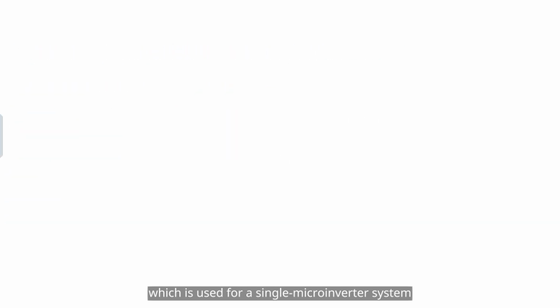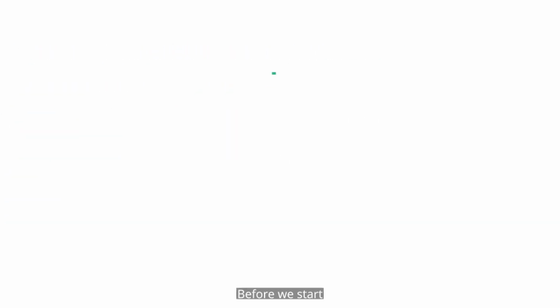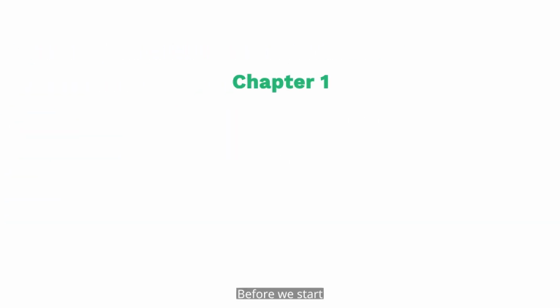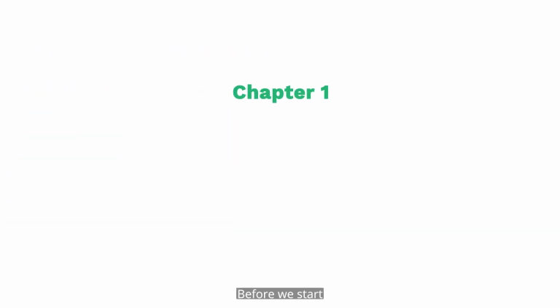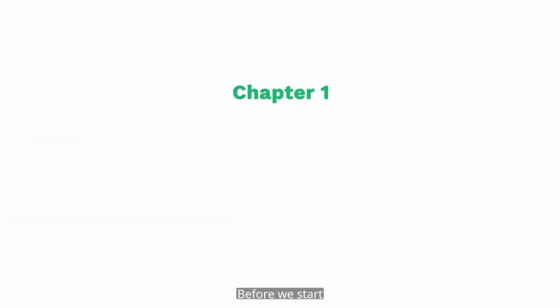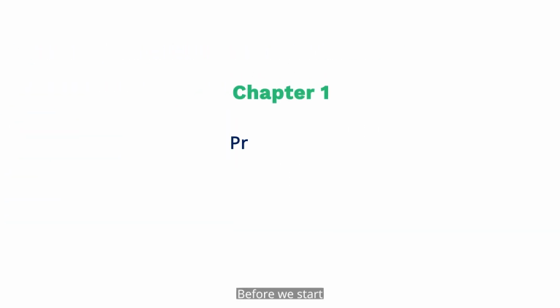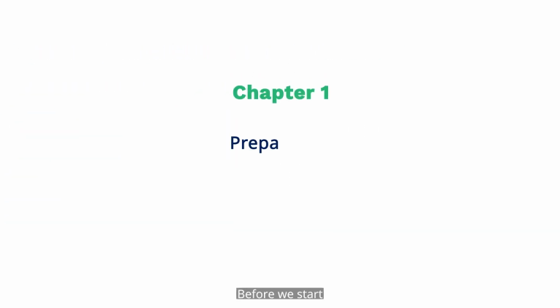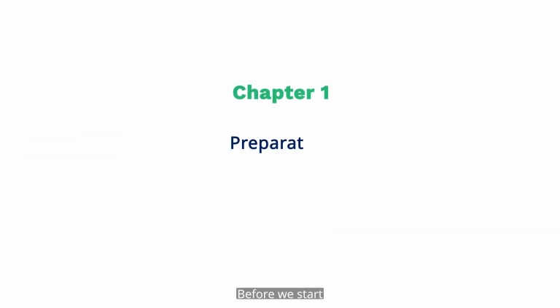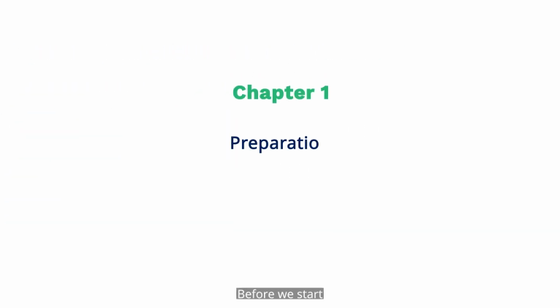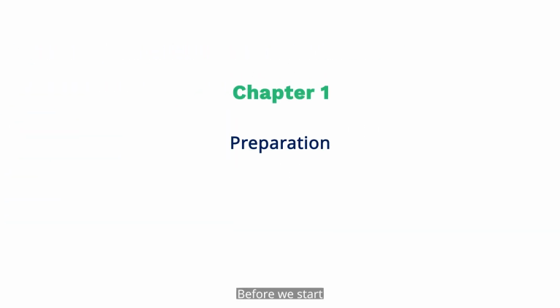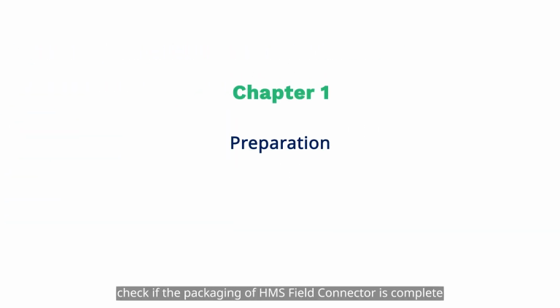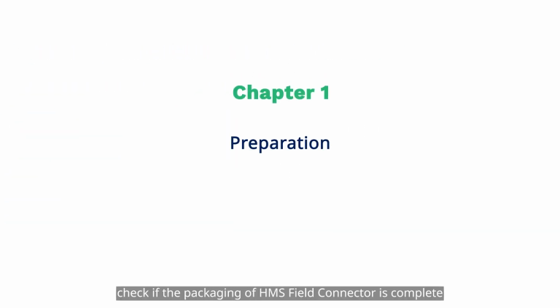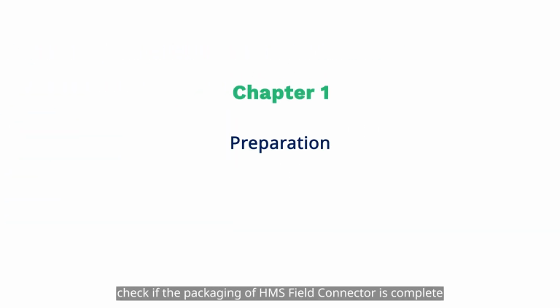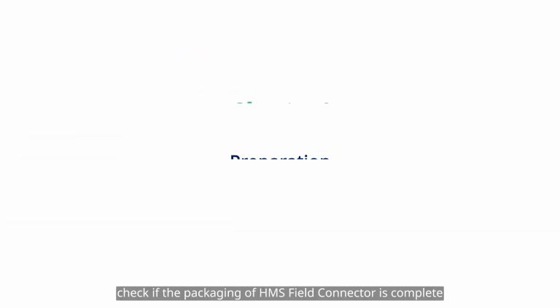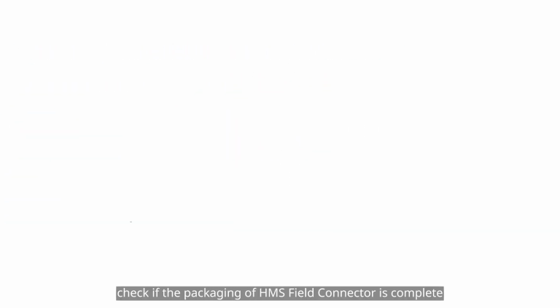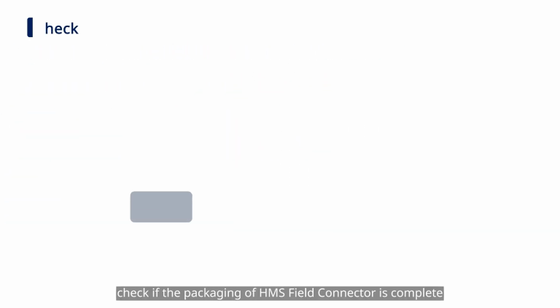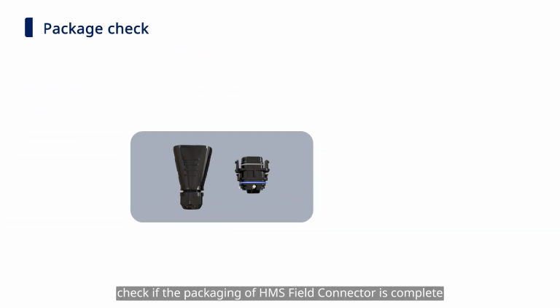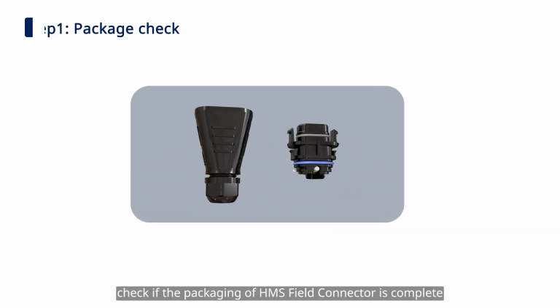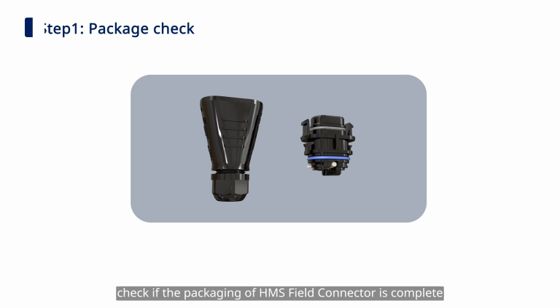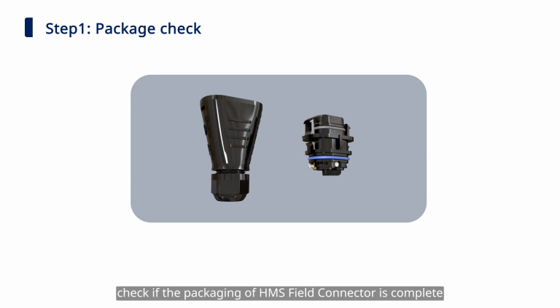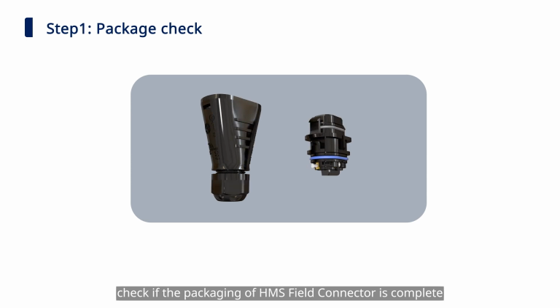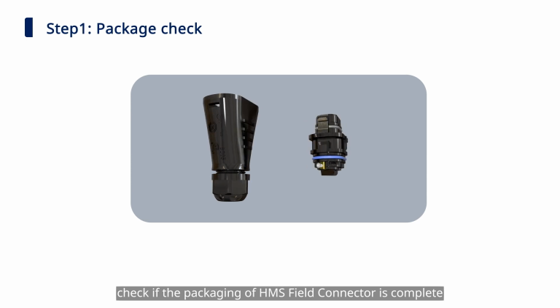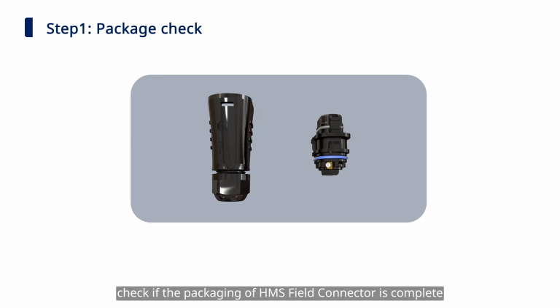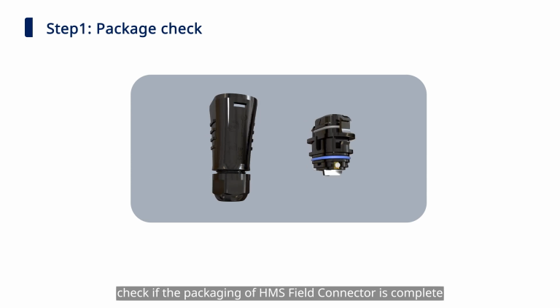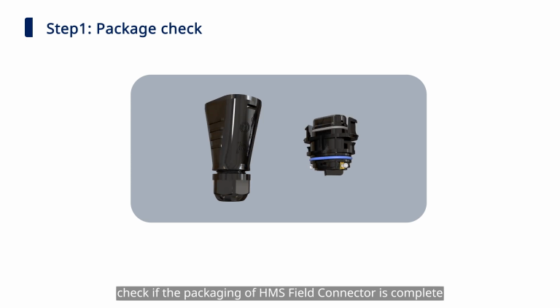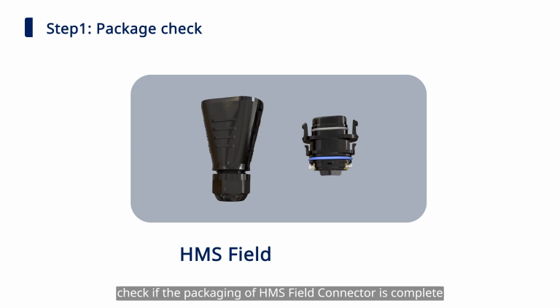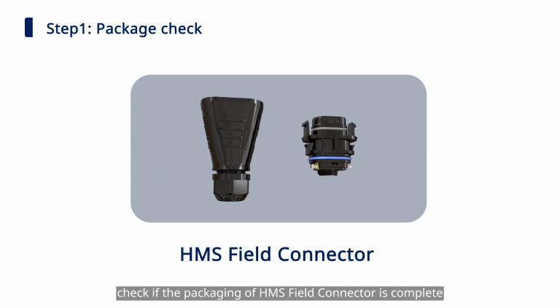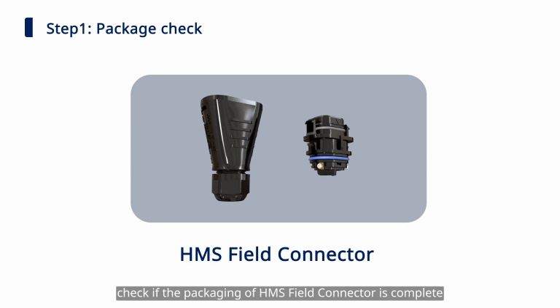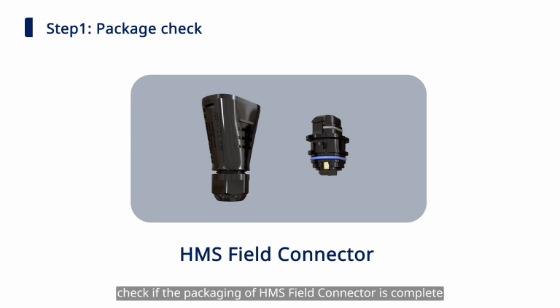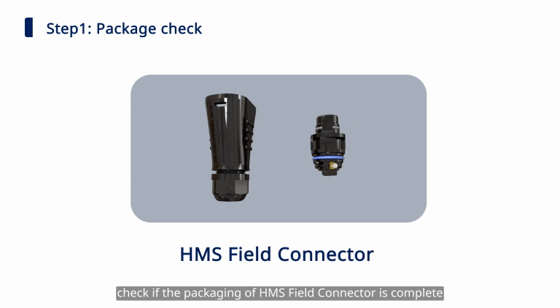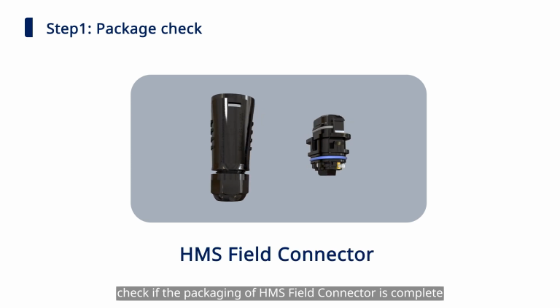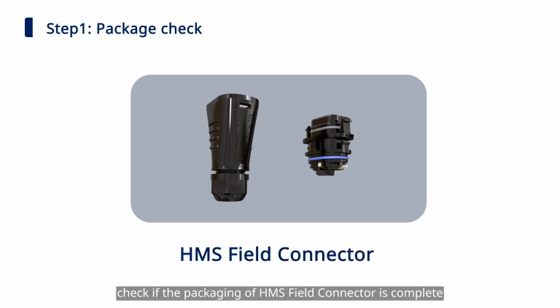Before we start, check if the packaging of the HMS Field Connector is complete.